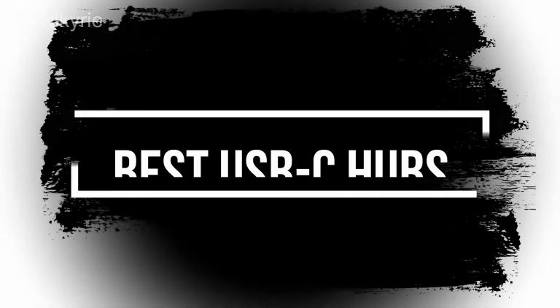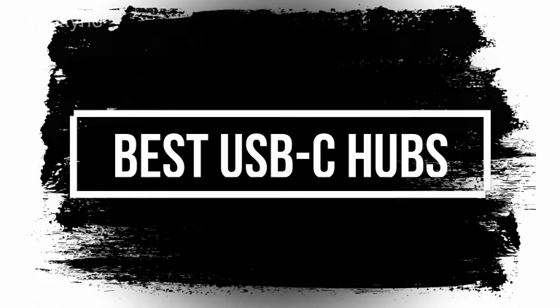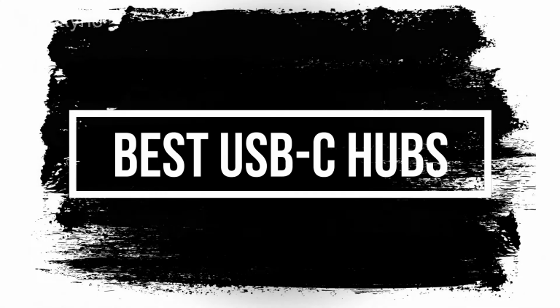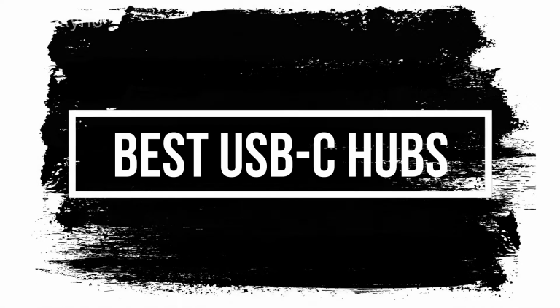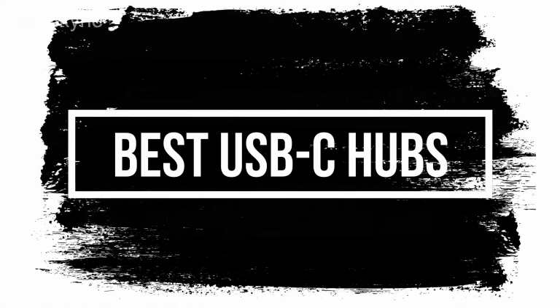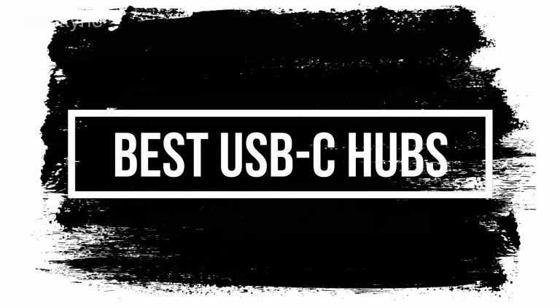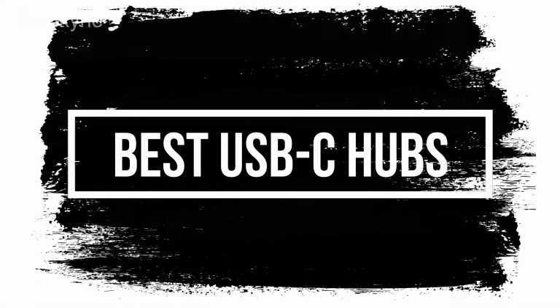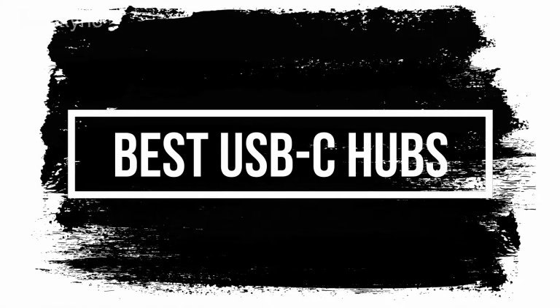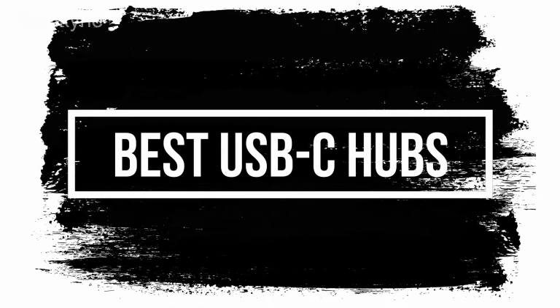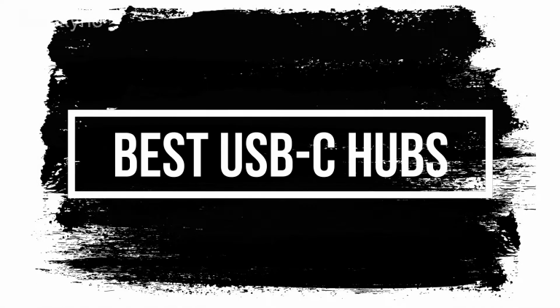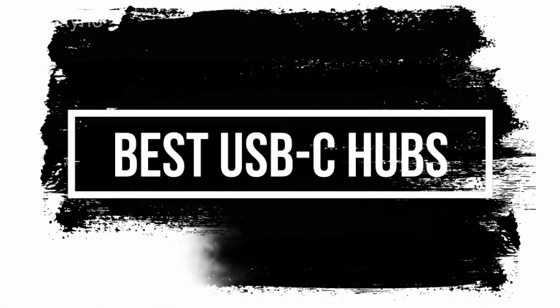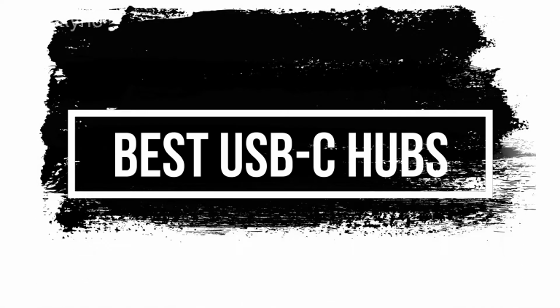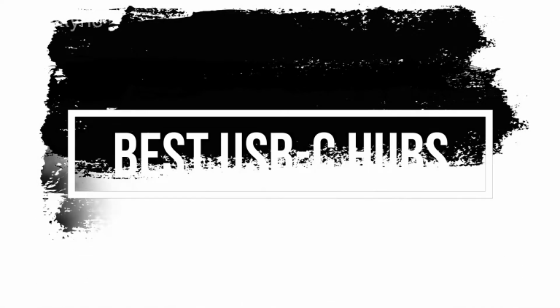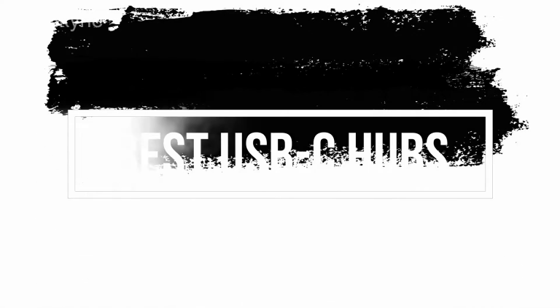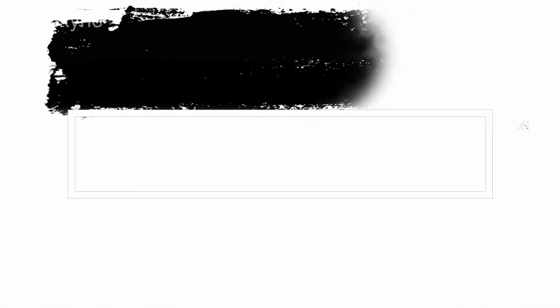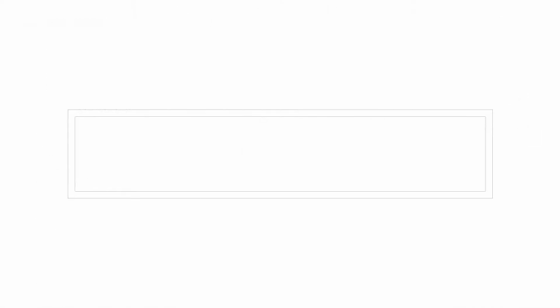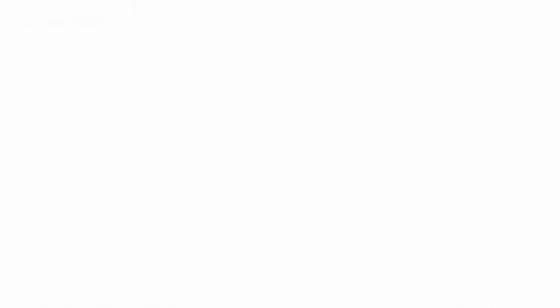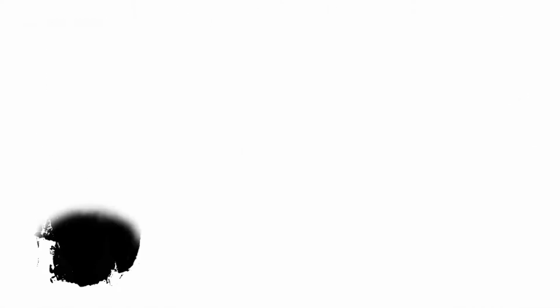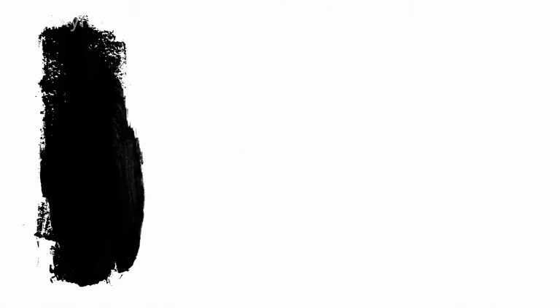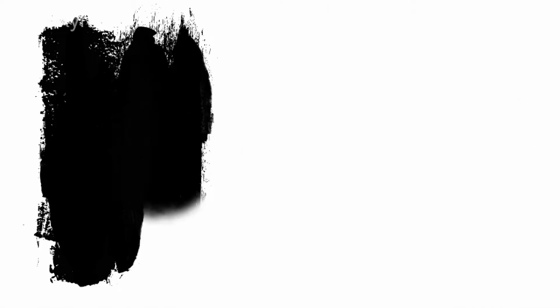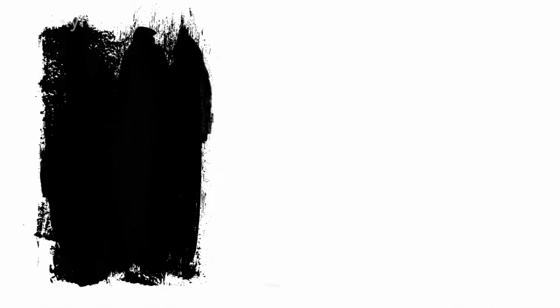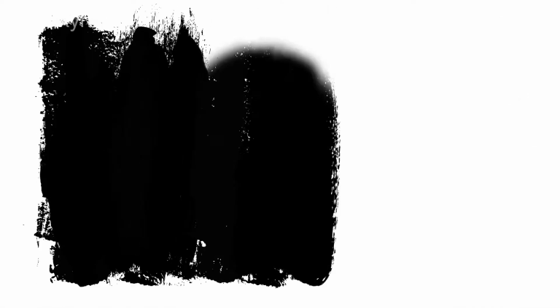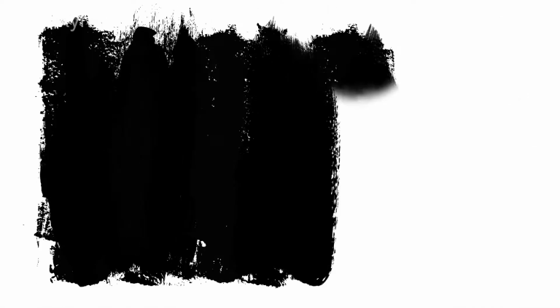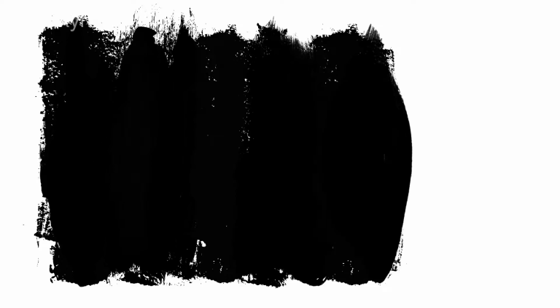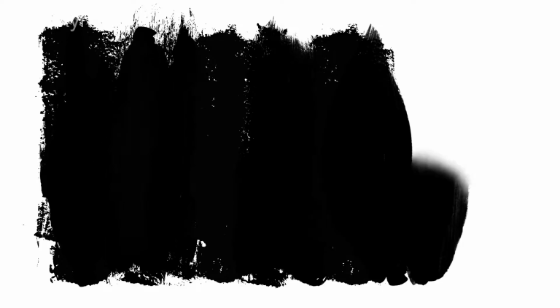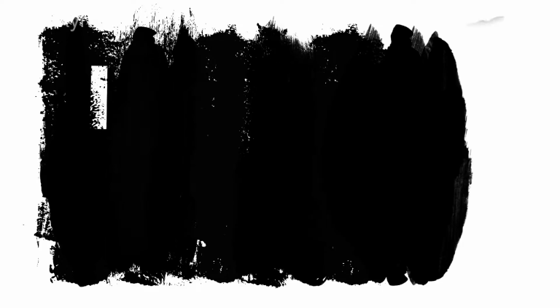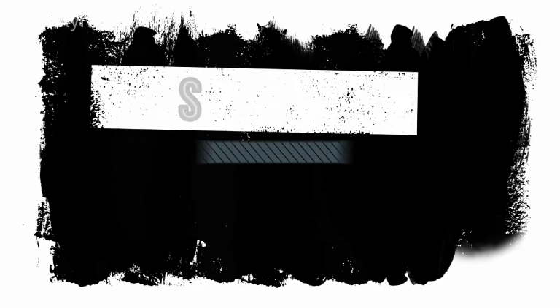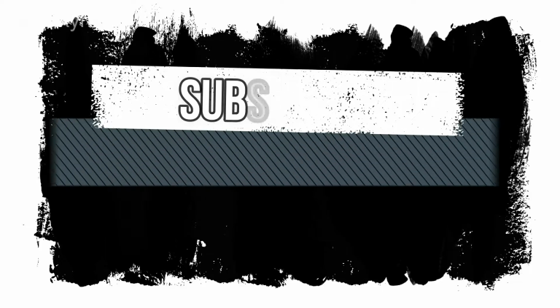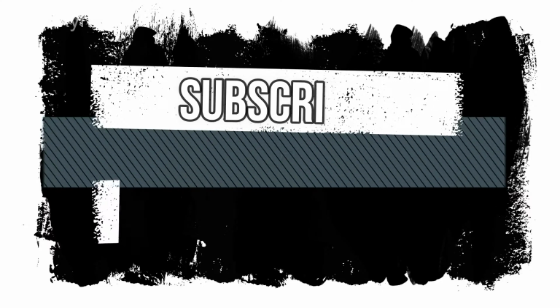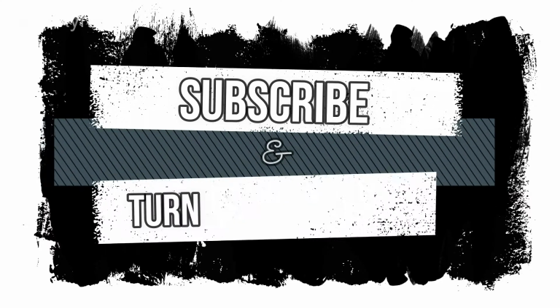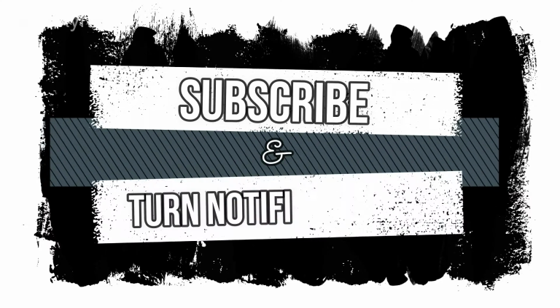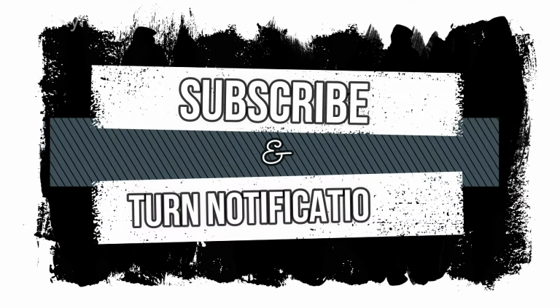Best USB-C Hubs. If you're new to this channel, please subscribe and turn the notifications on.